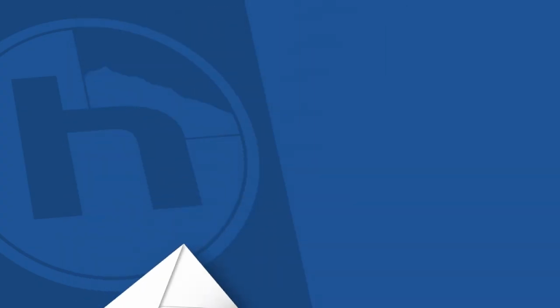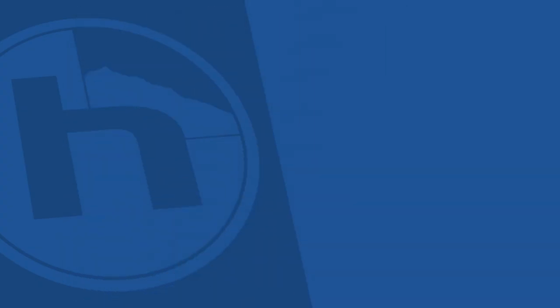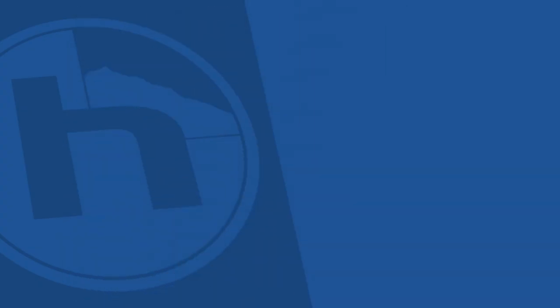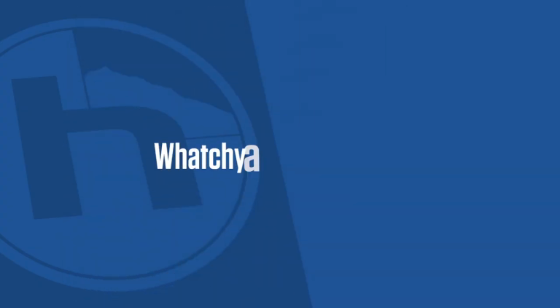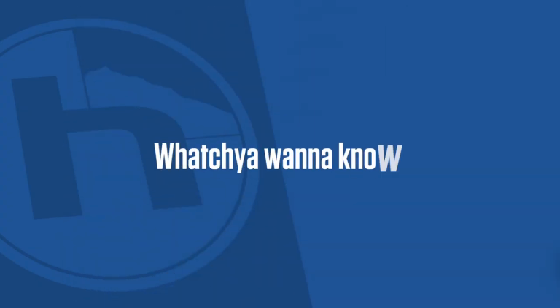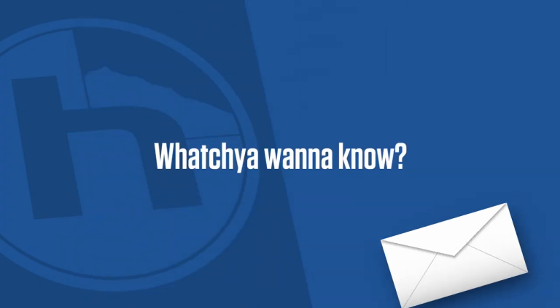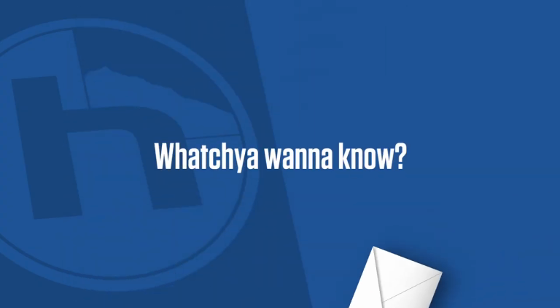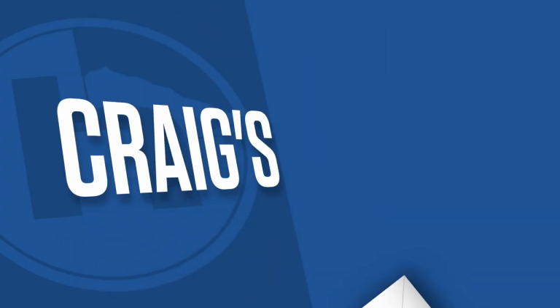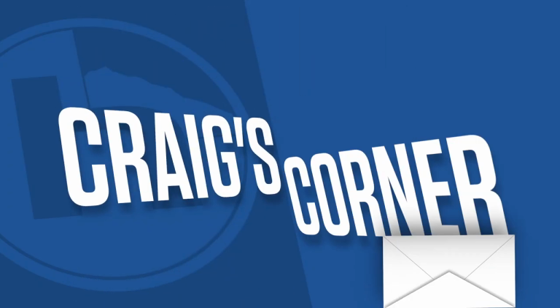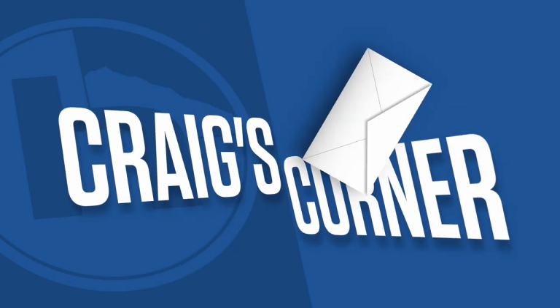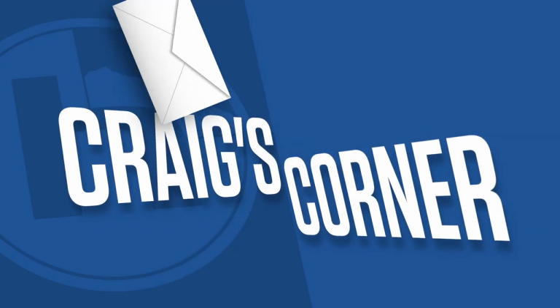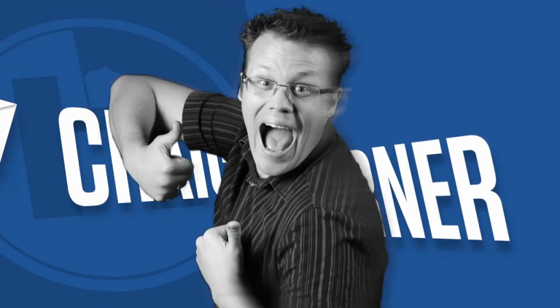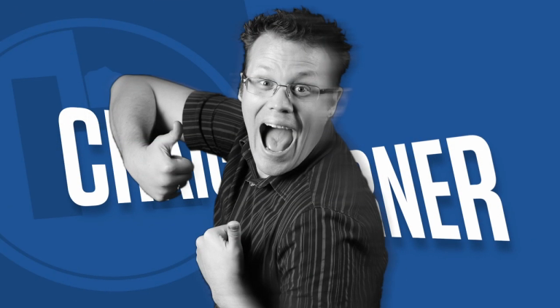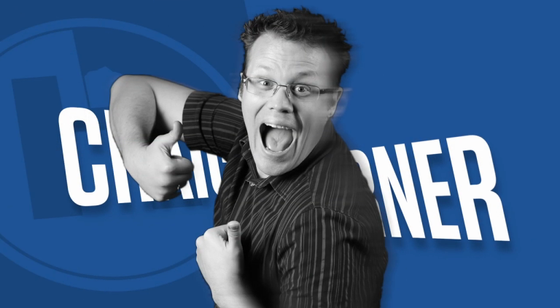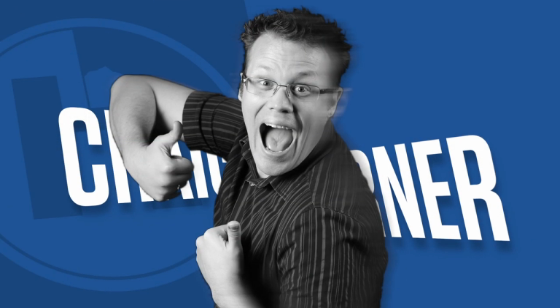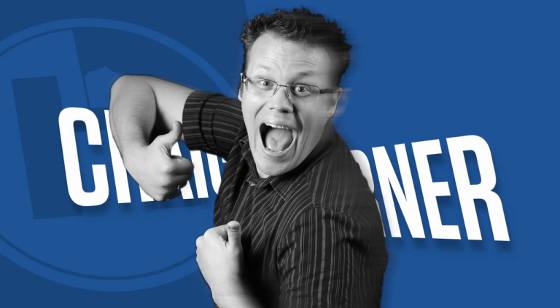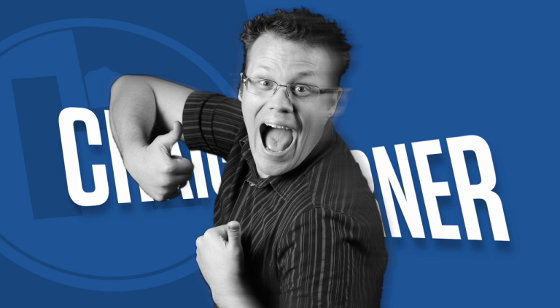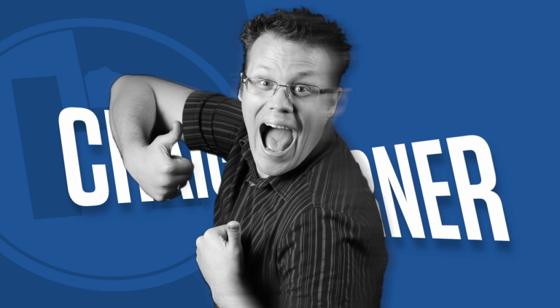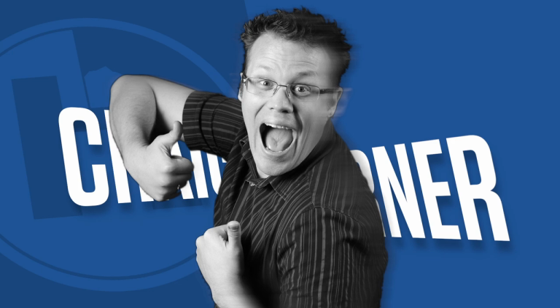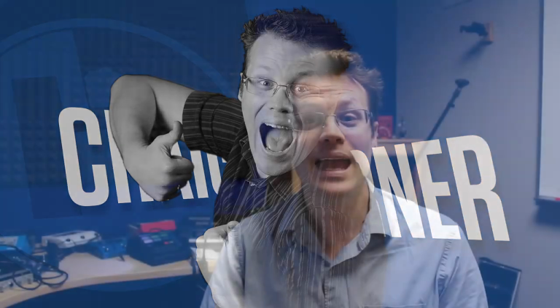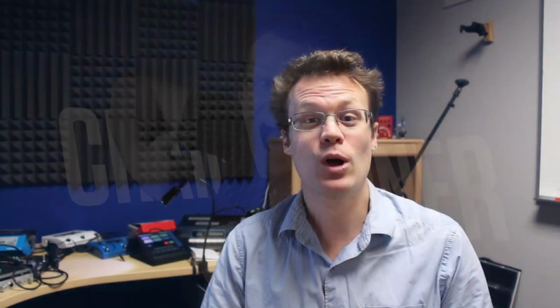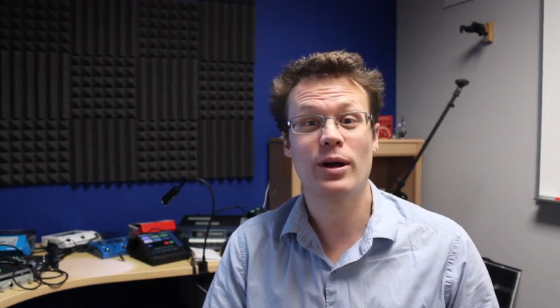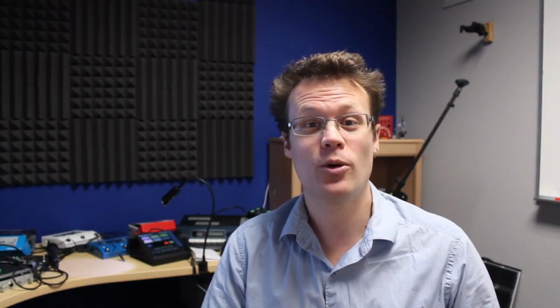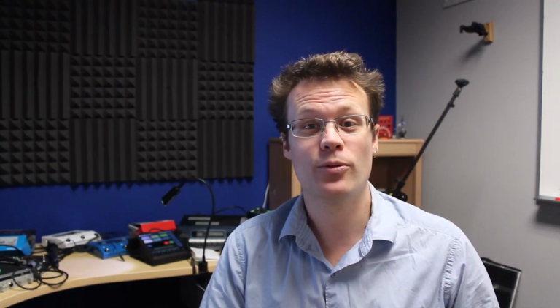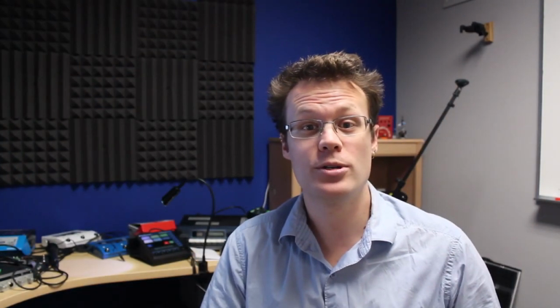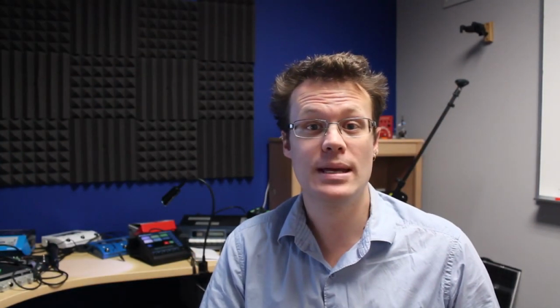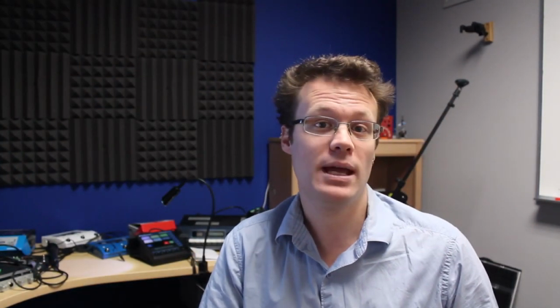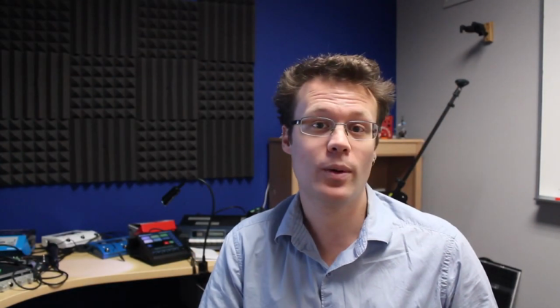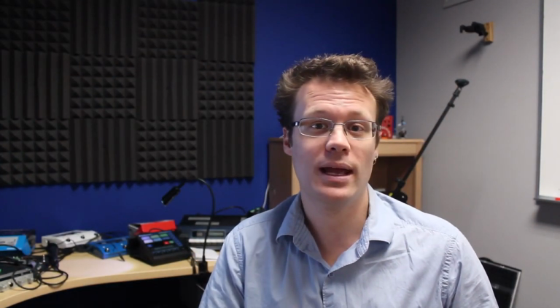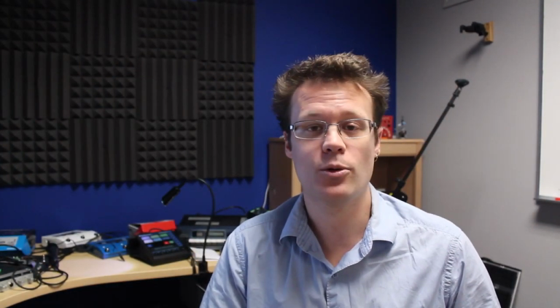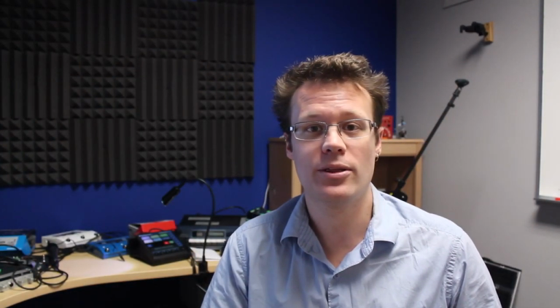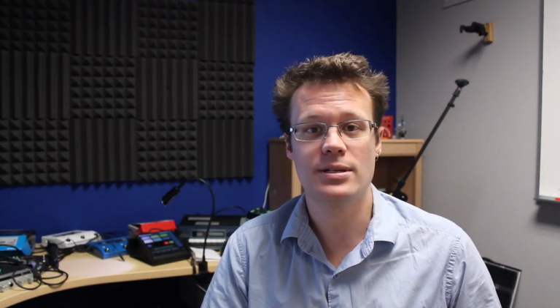Incoming email. What you want to know. Craig's Corner. Hey, welcome to Craig's Corner for Tuesday, May 28th, 2013.